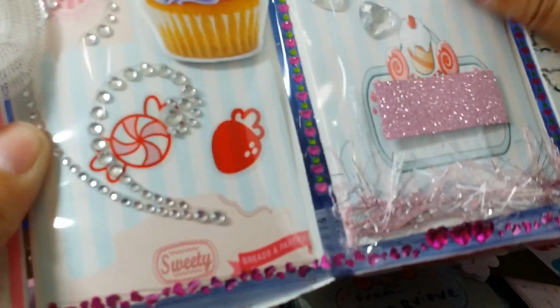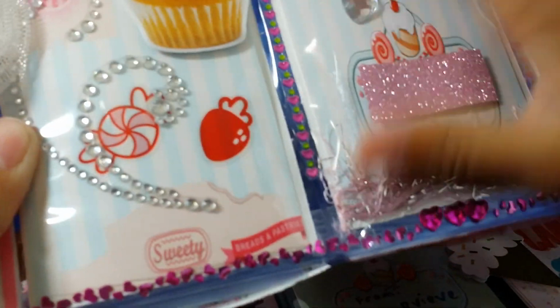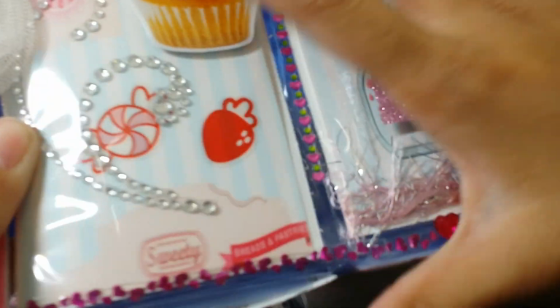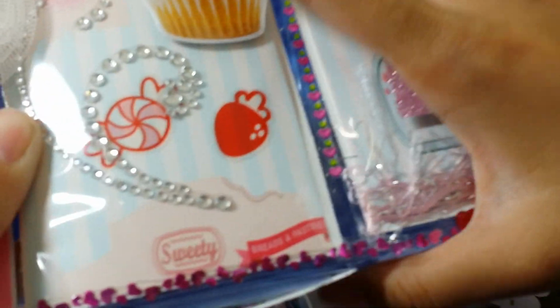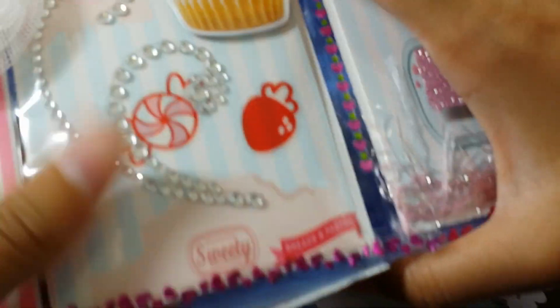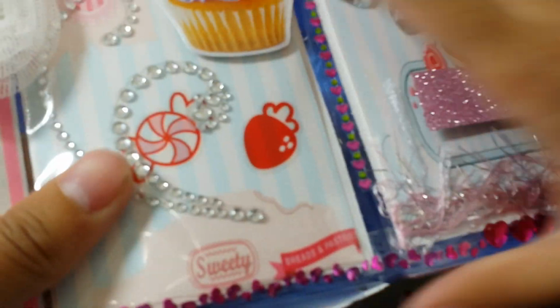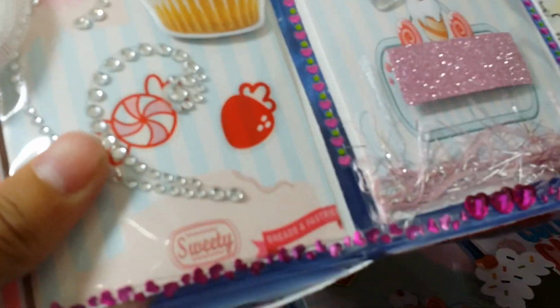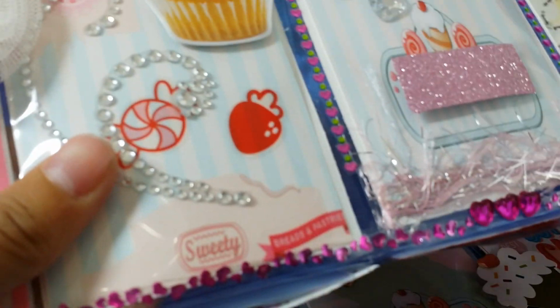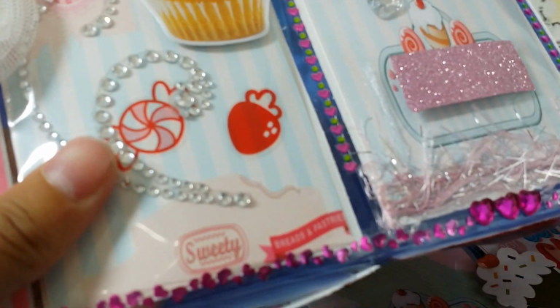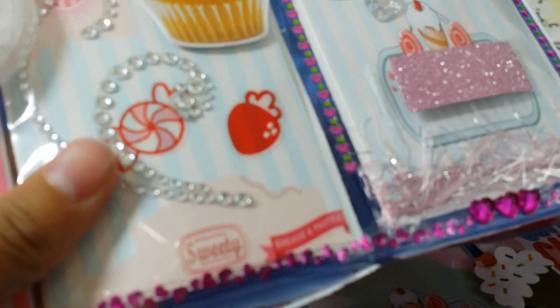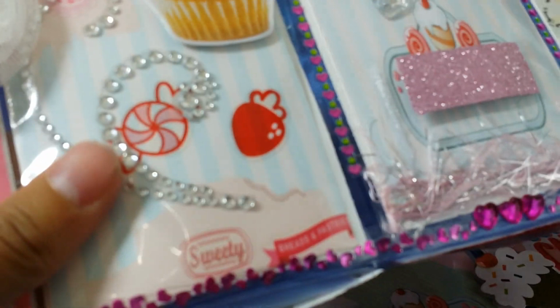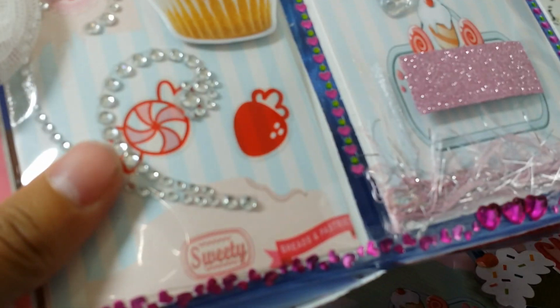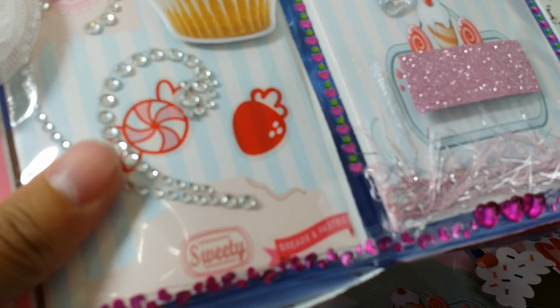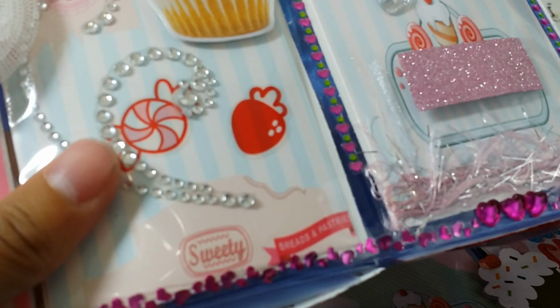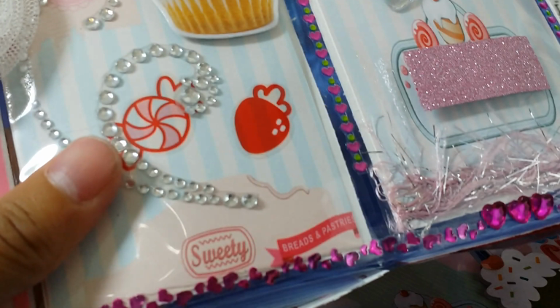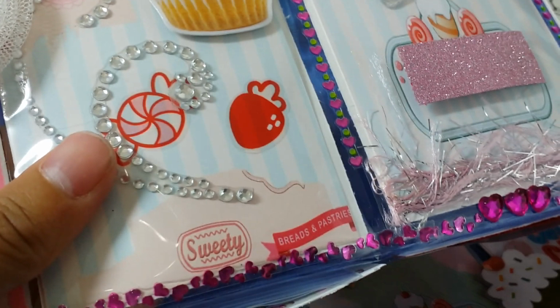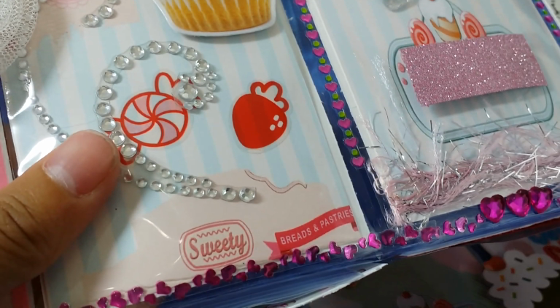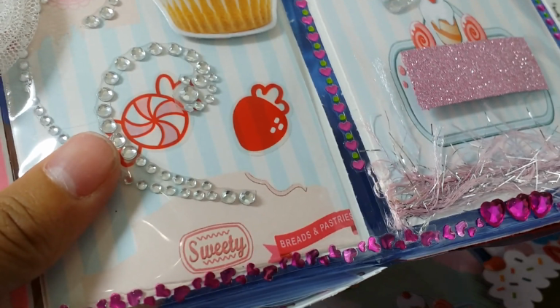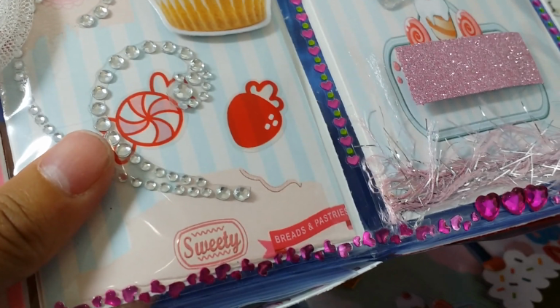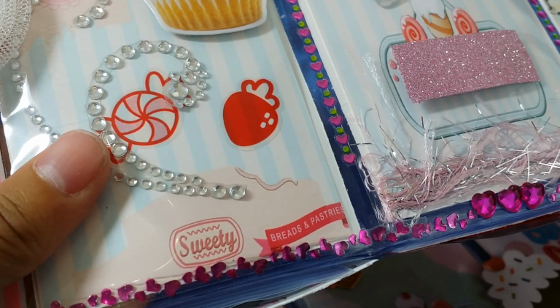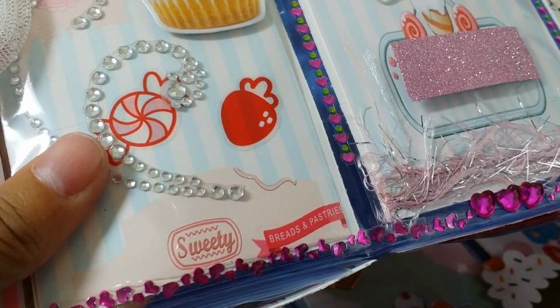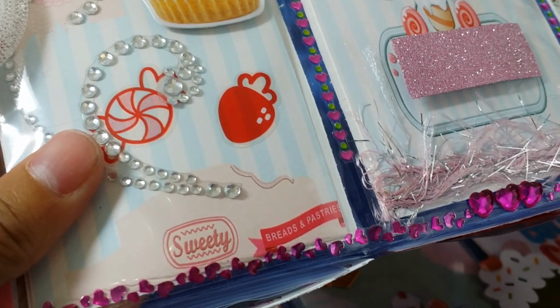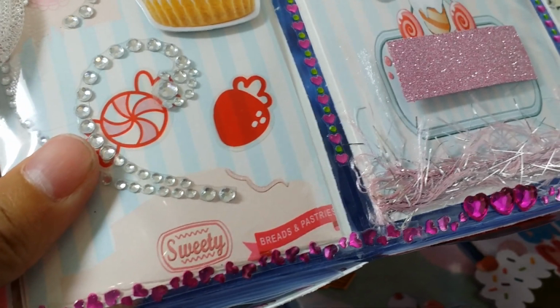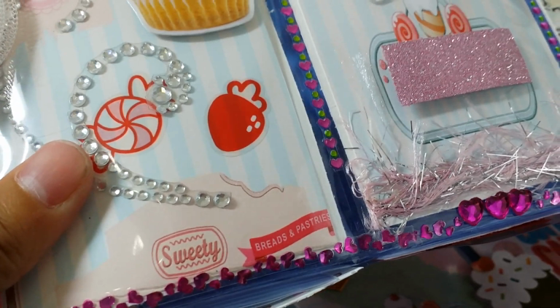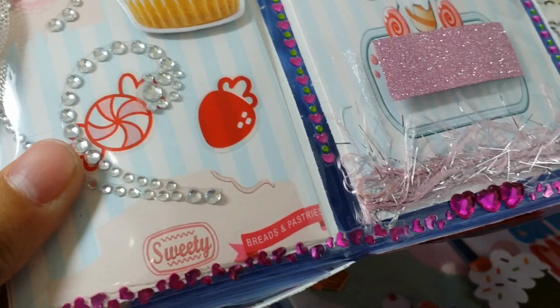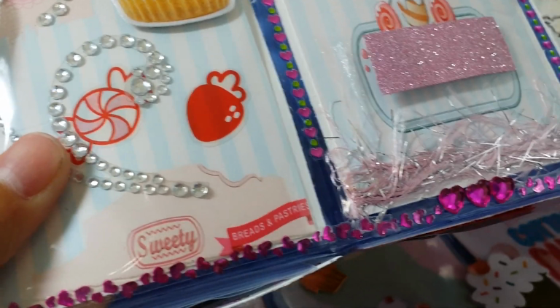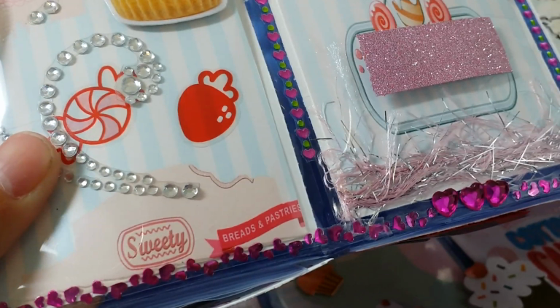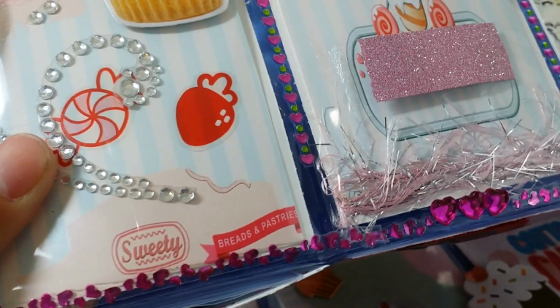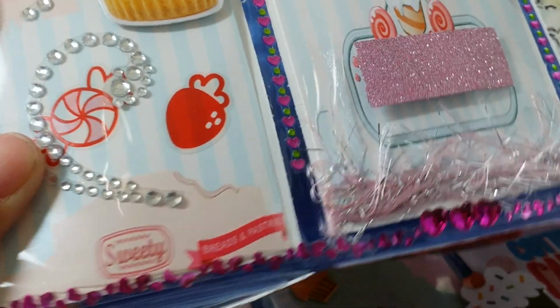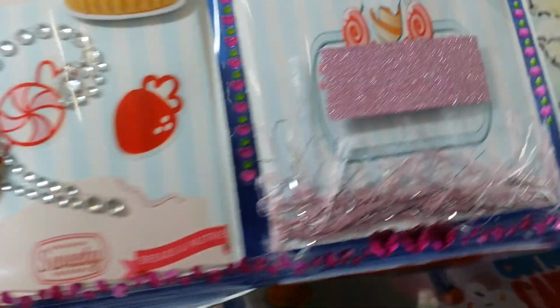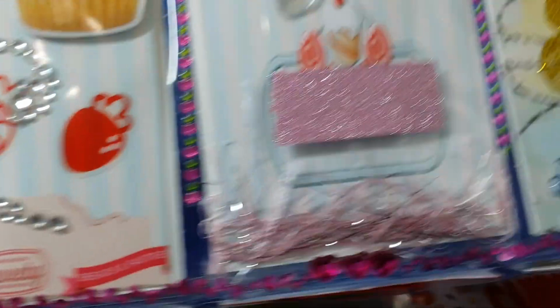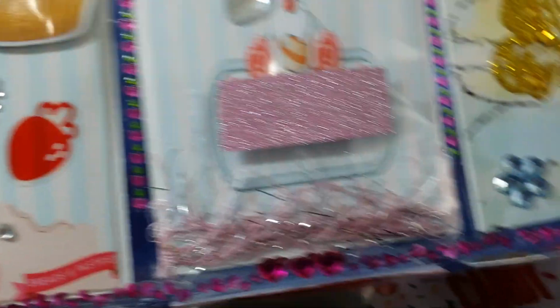And then it says 'sweetie' at the bottom, and 'breads and pastries.'